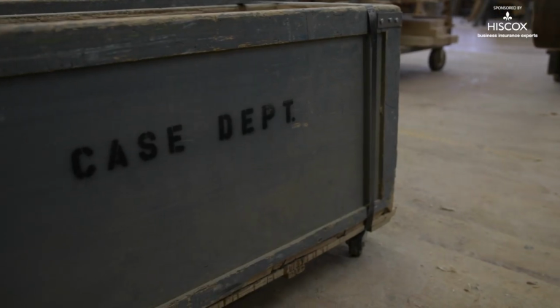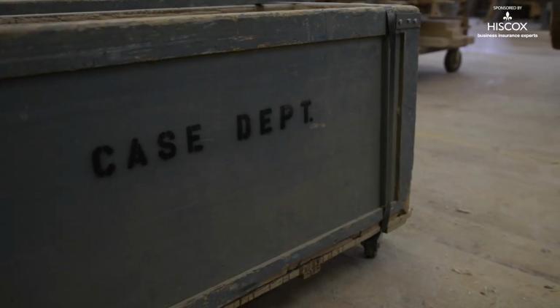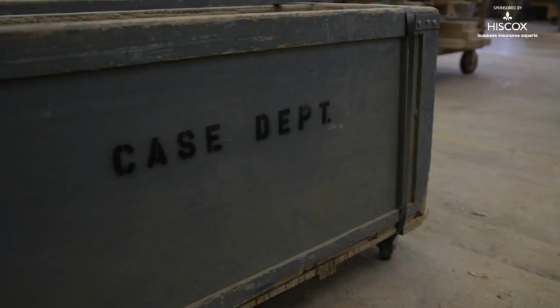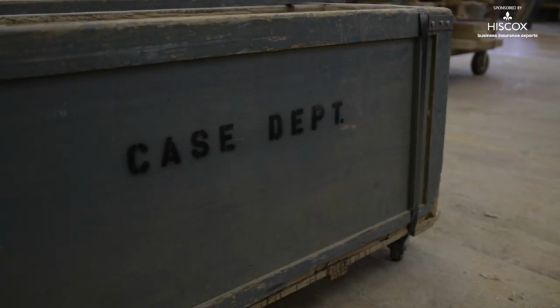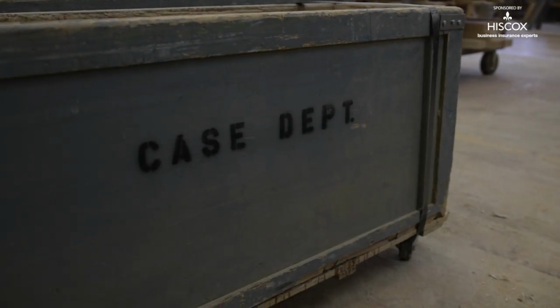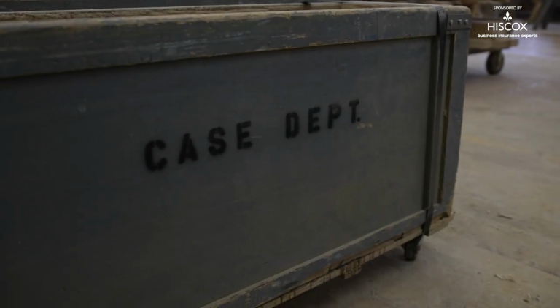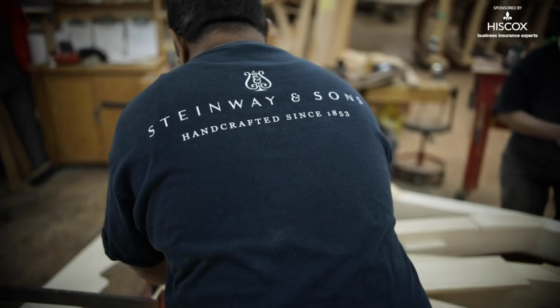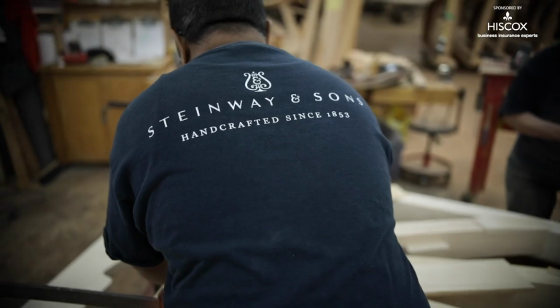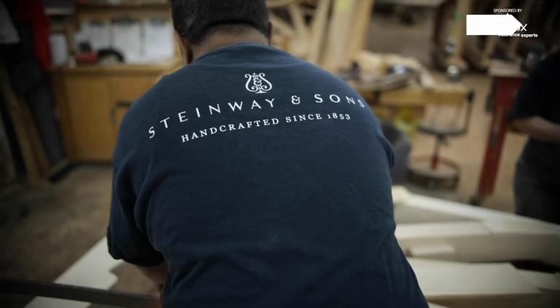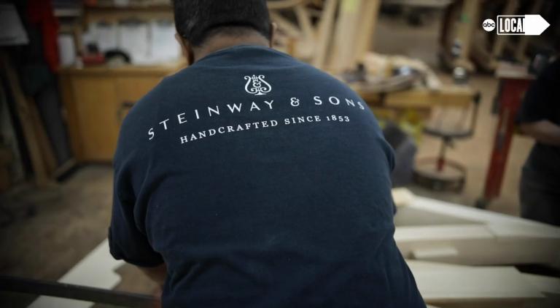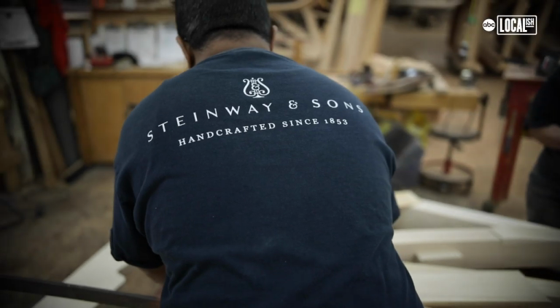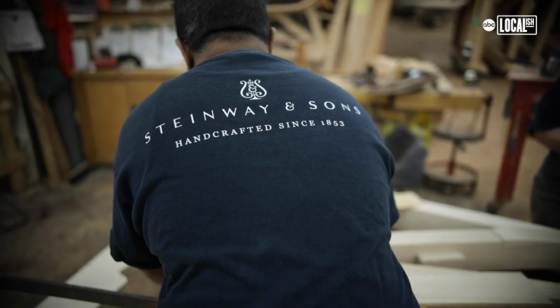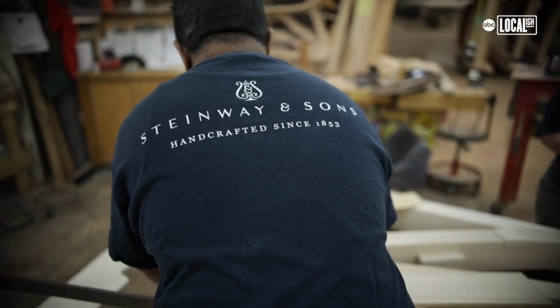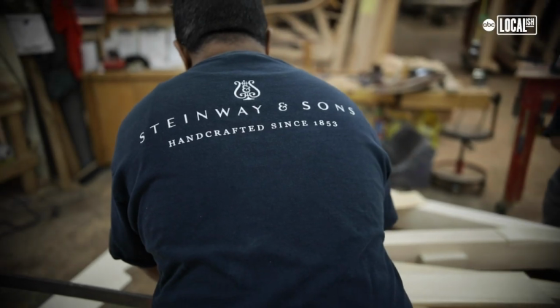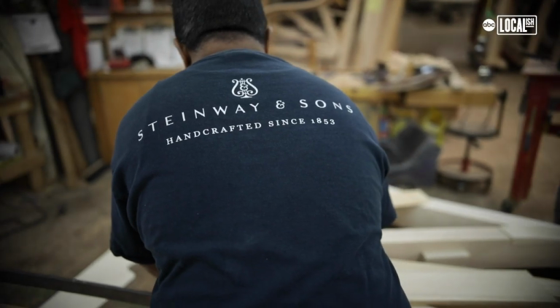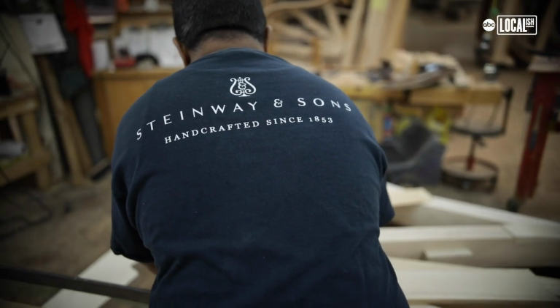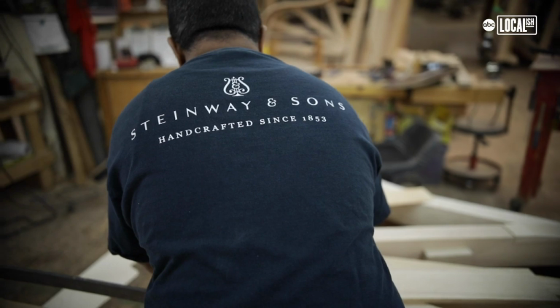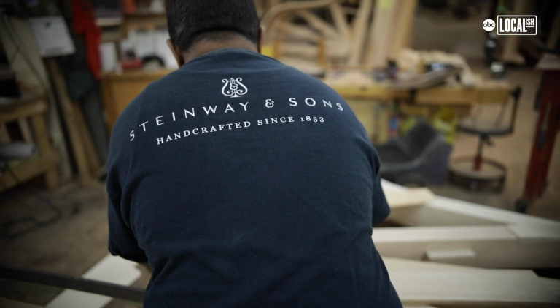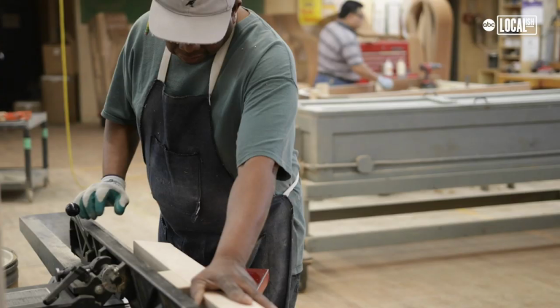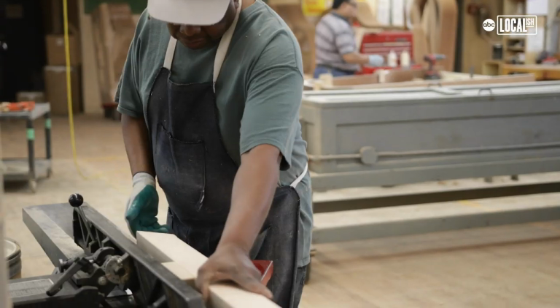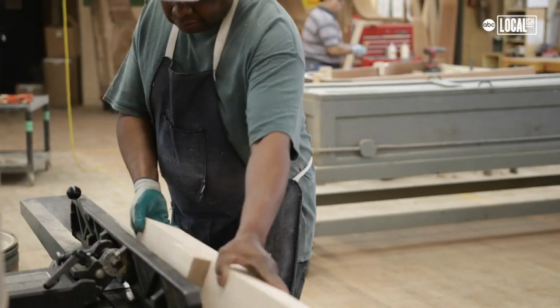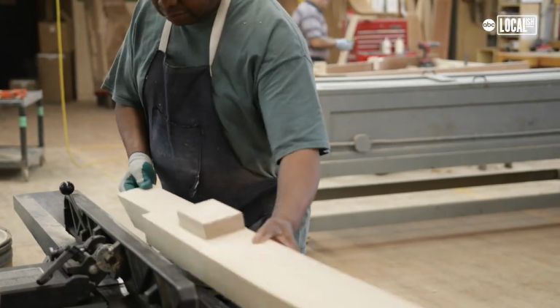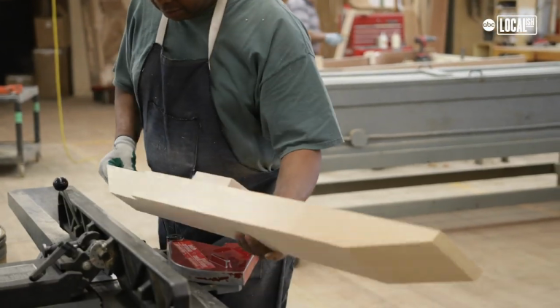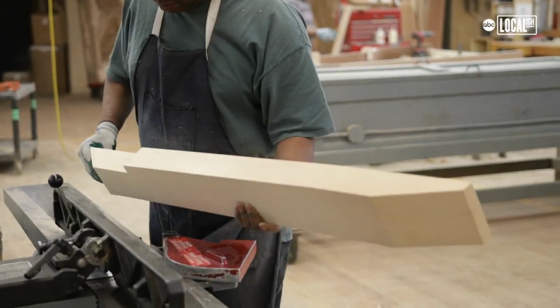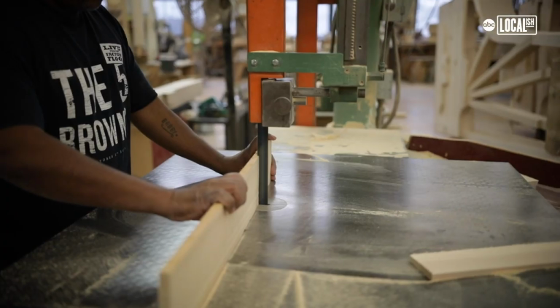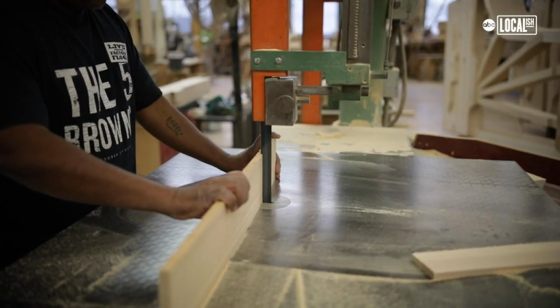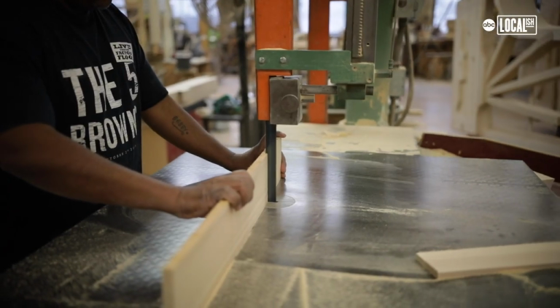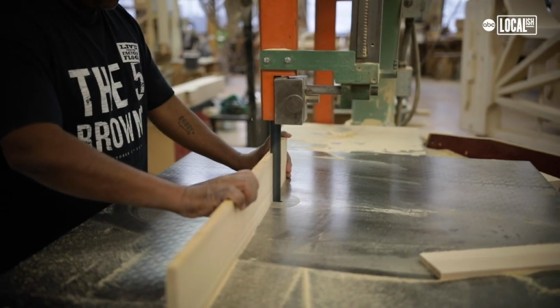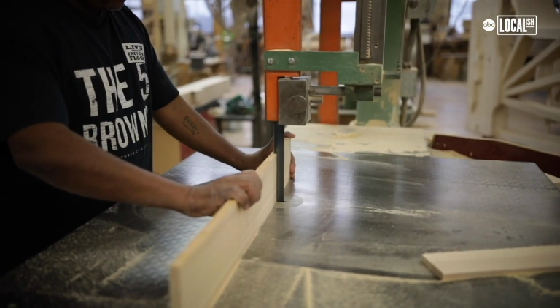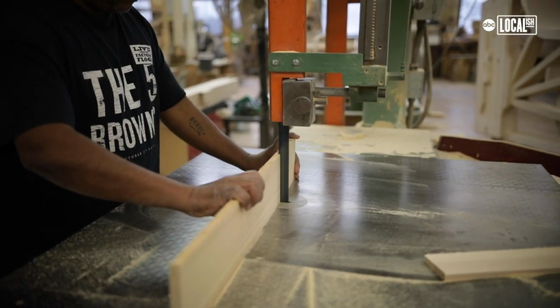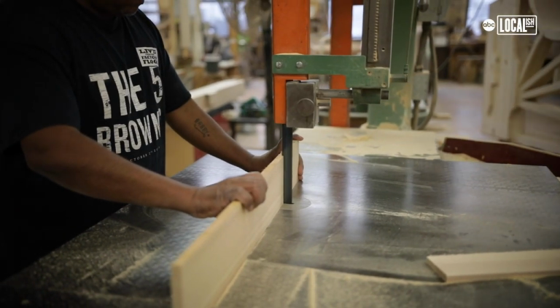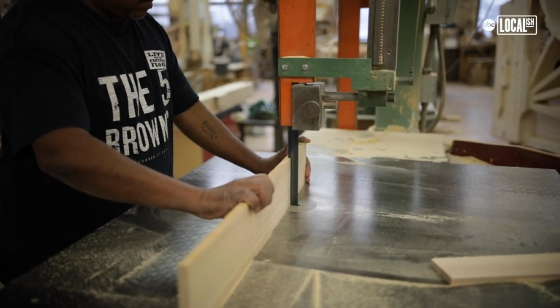Many of the employees at the factory today are also immigrants from countries all over the world, living their own American dream.